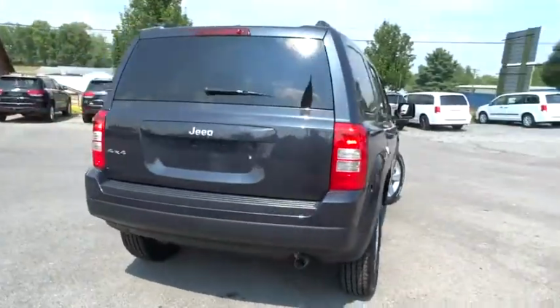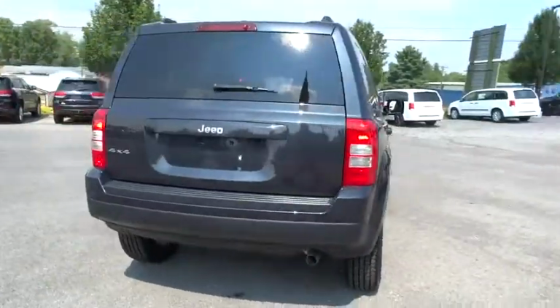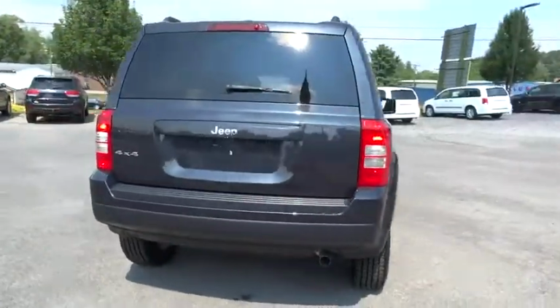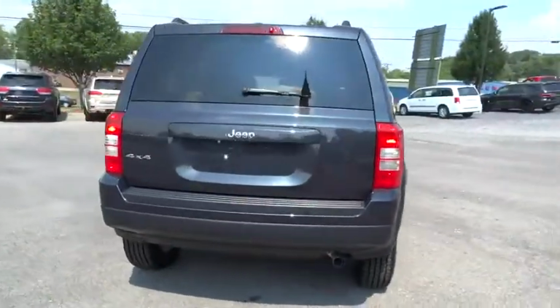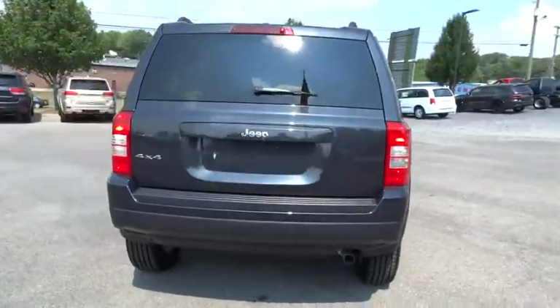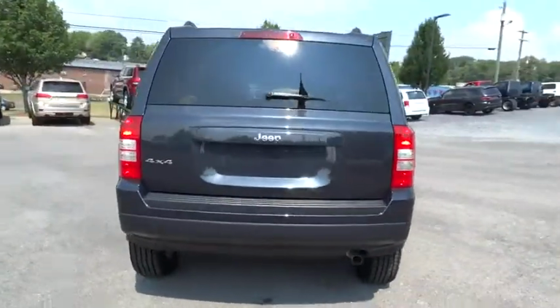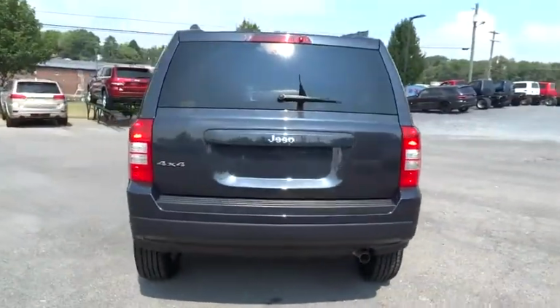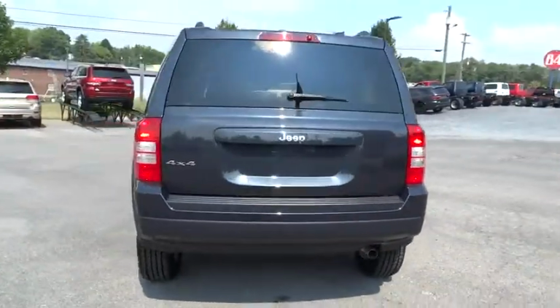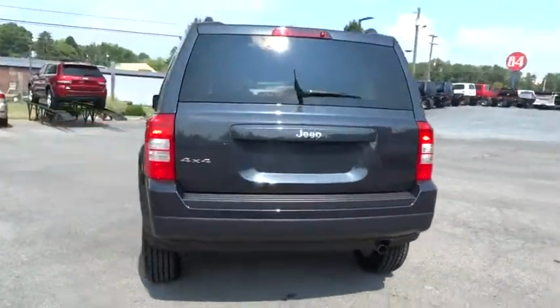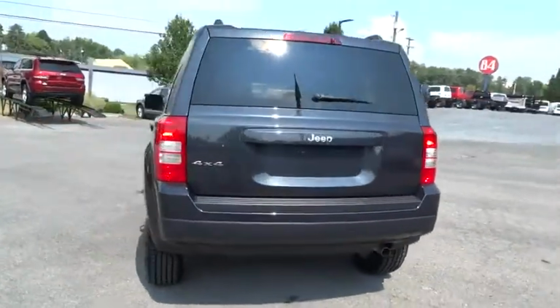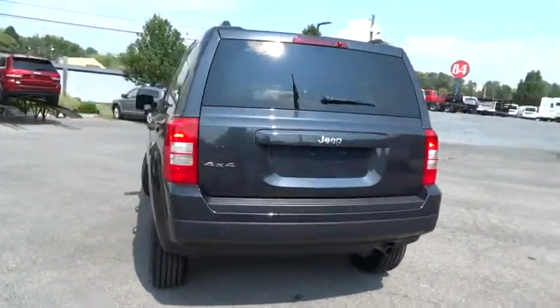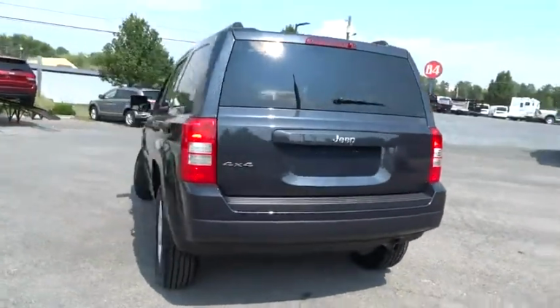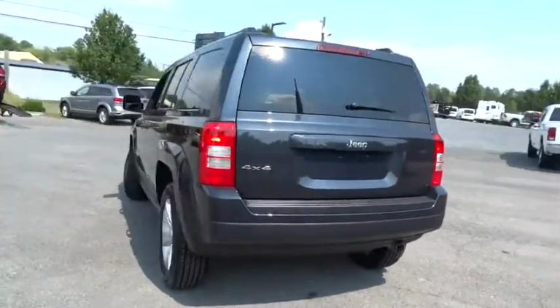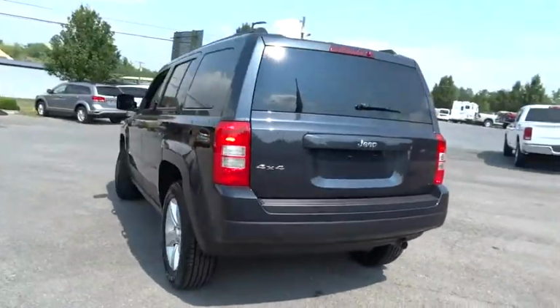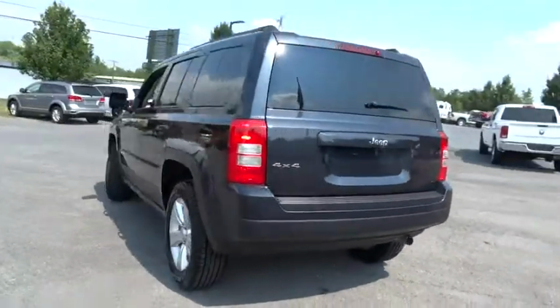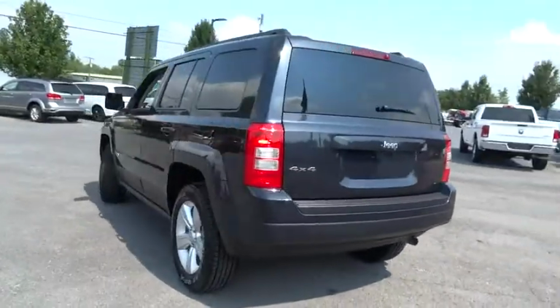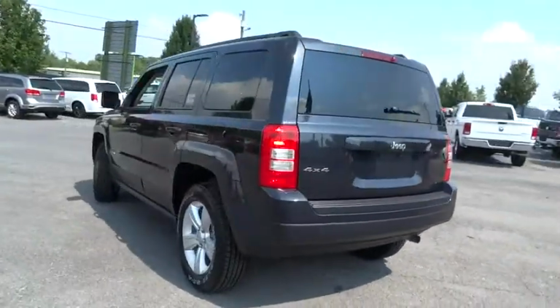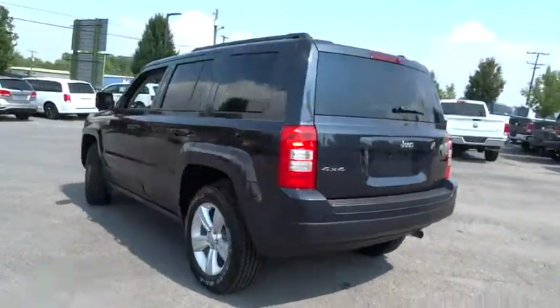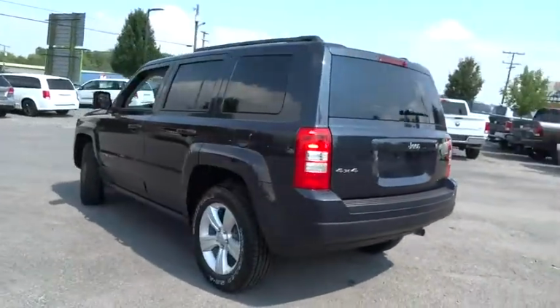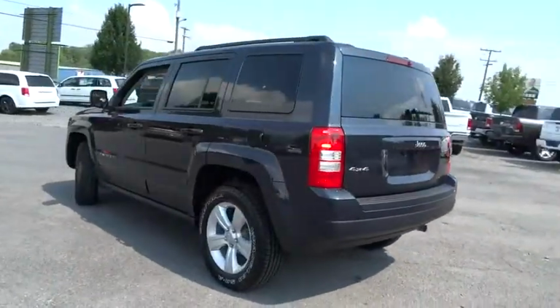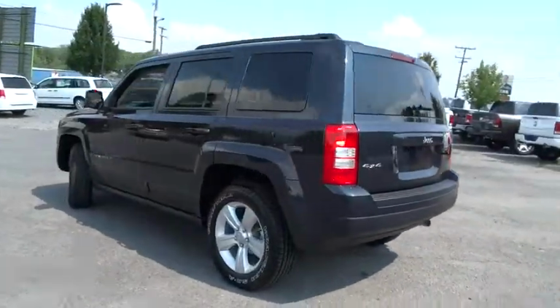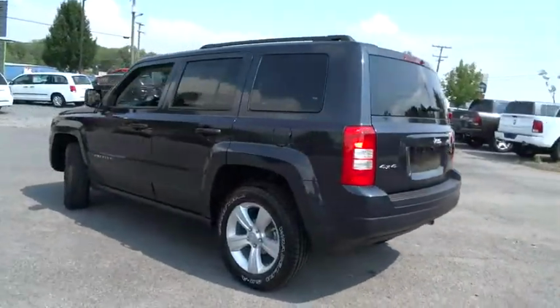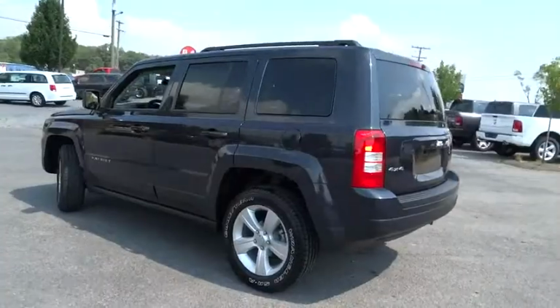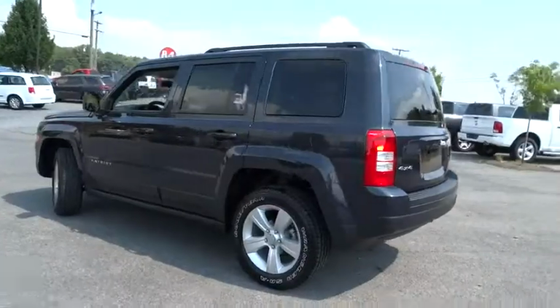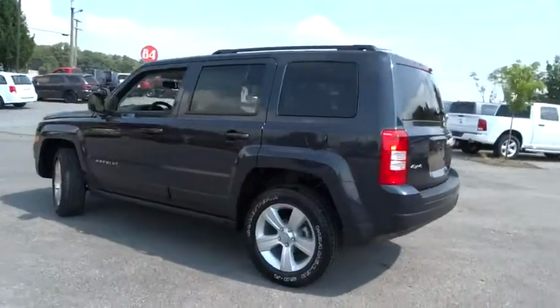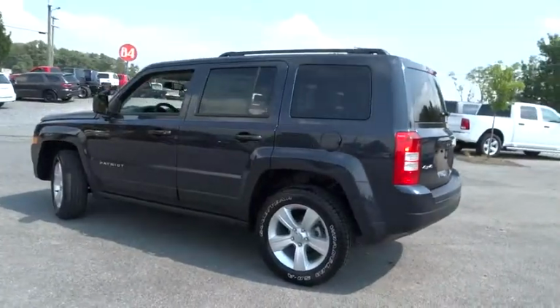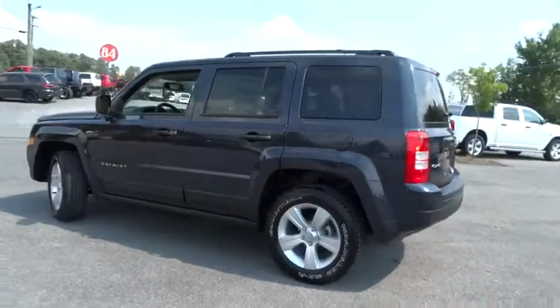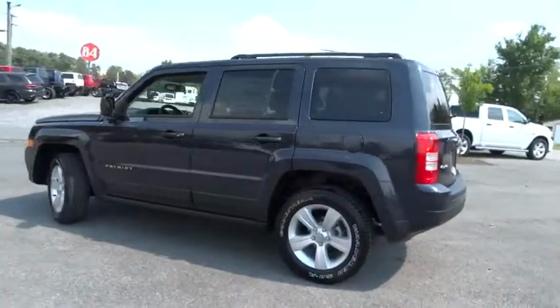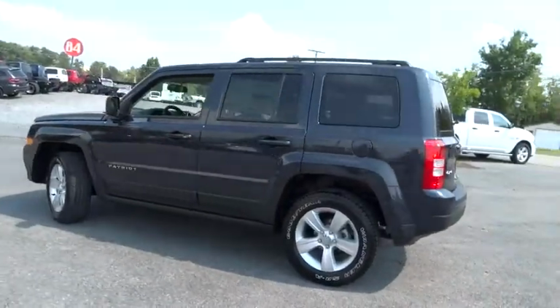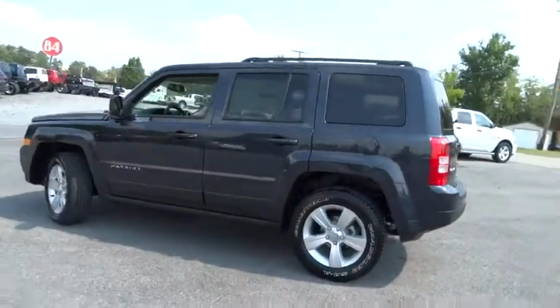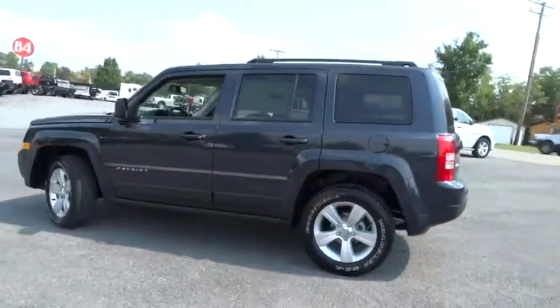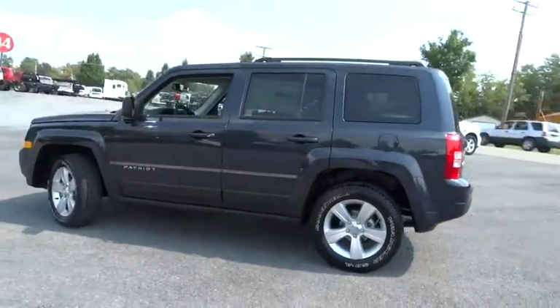The Patriot has plenty of room inside for any size family. Here are some of this vehicle's great options.